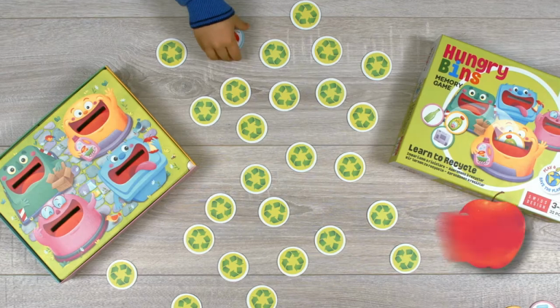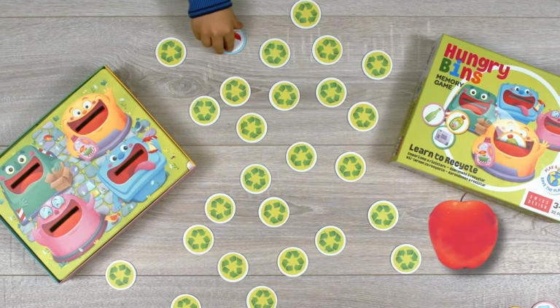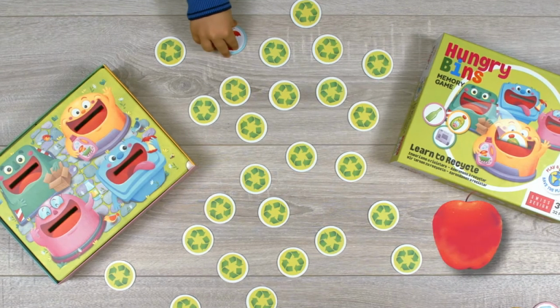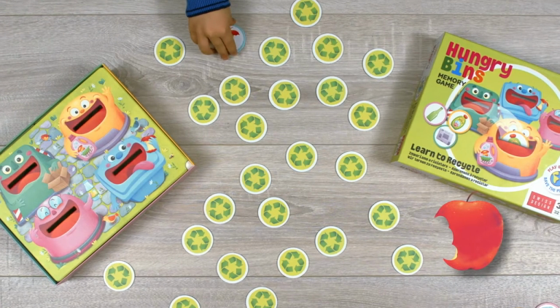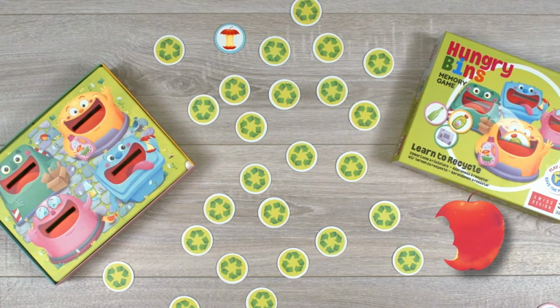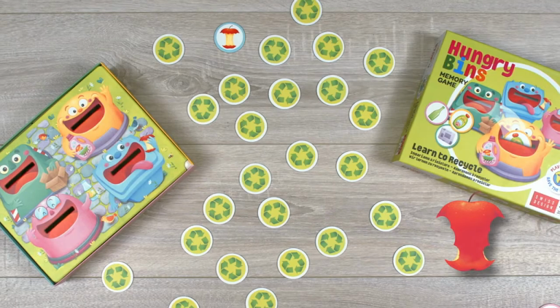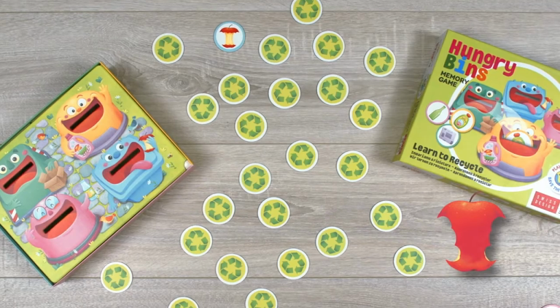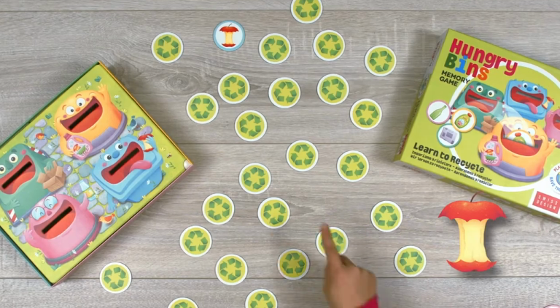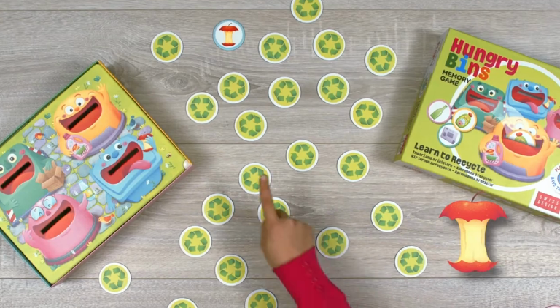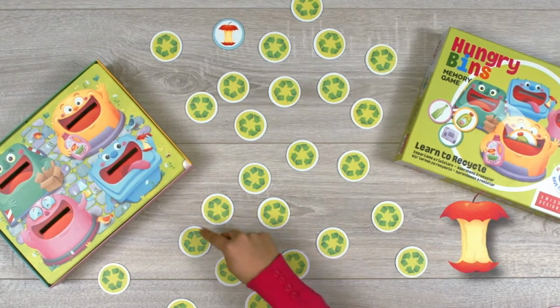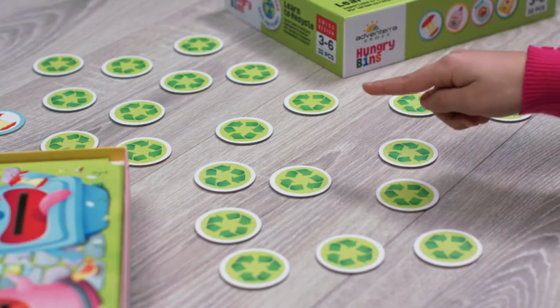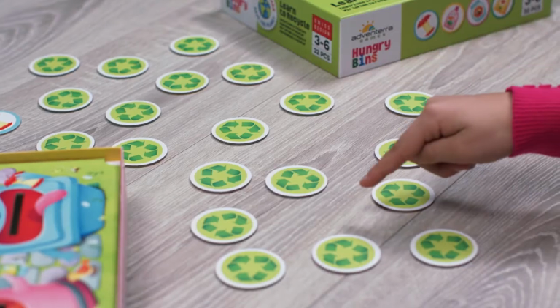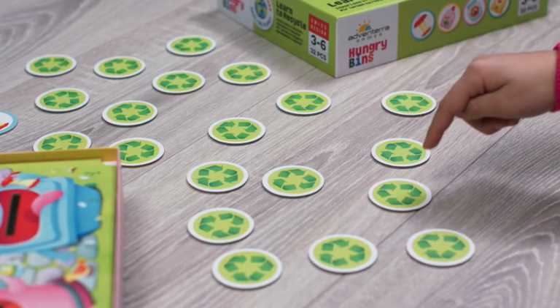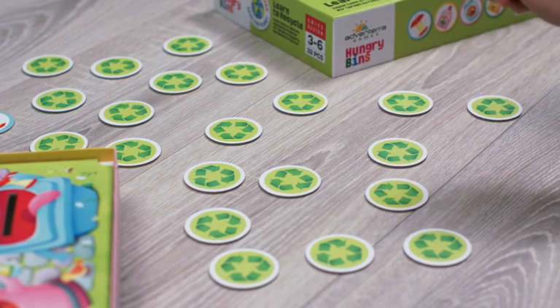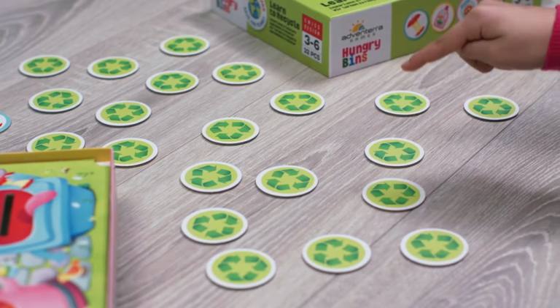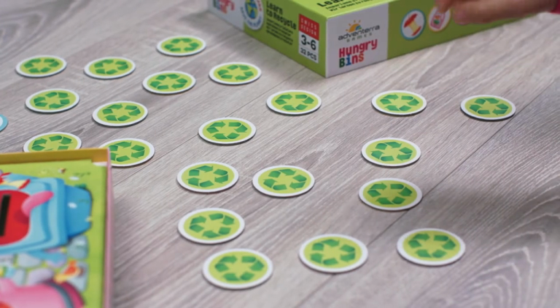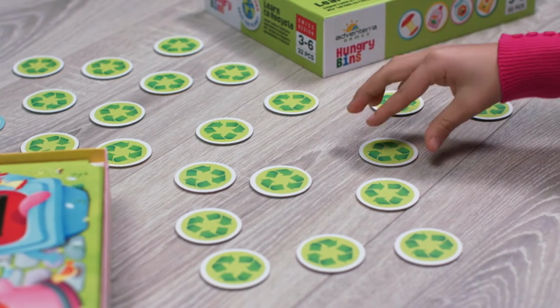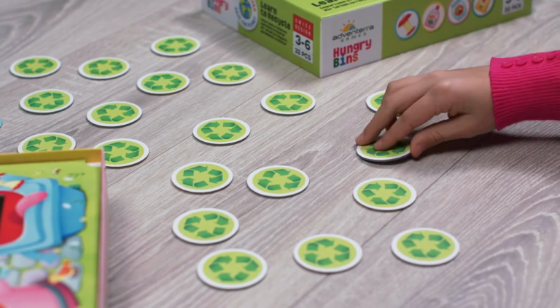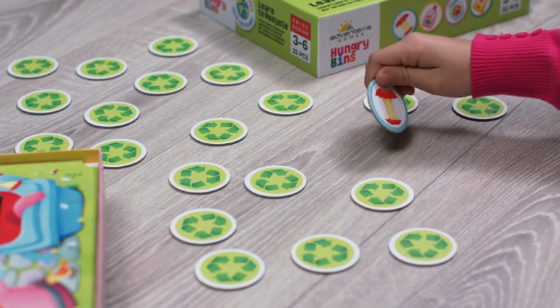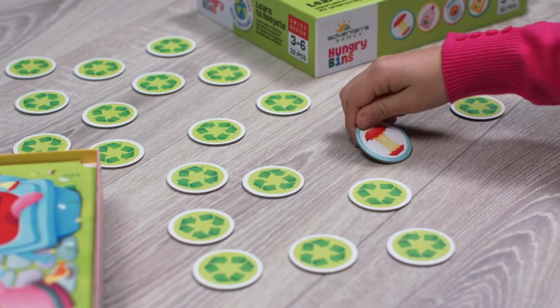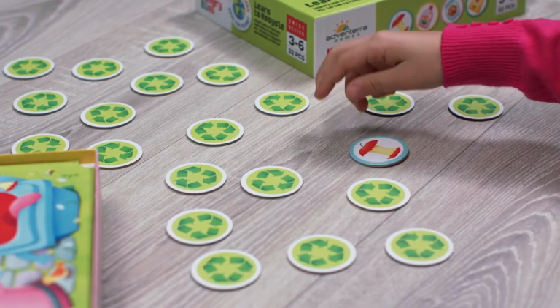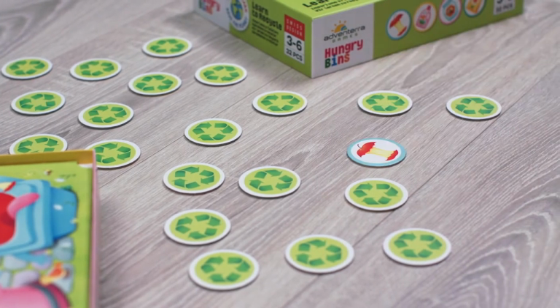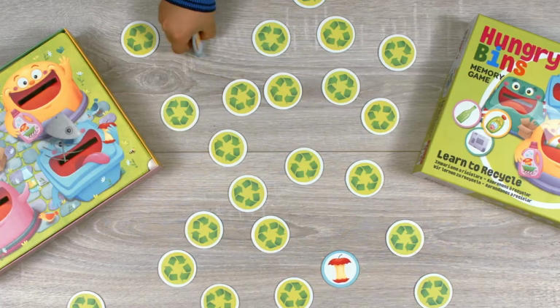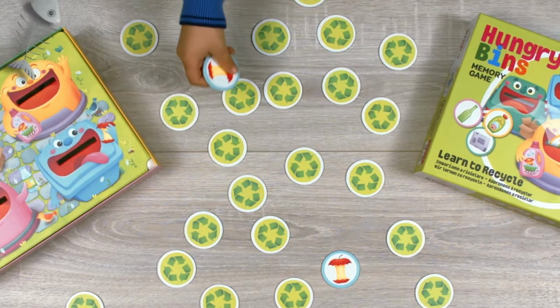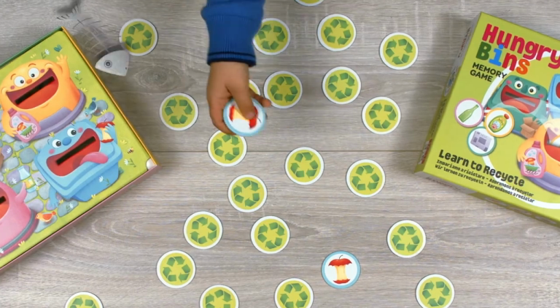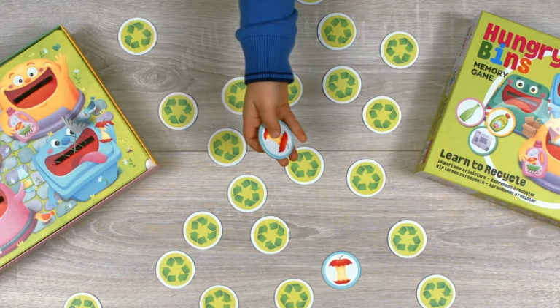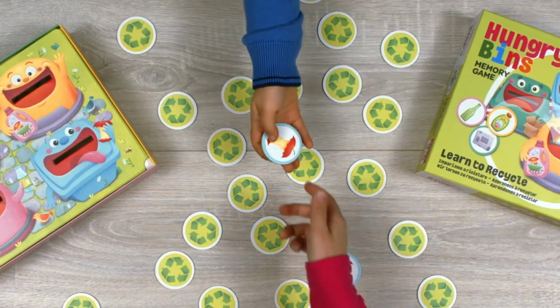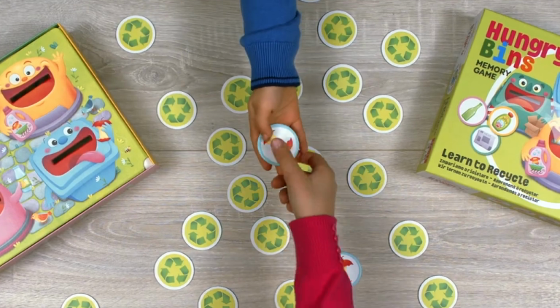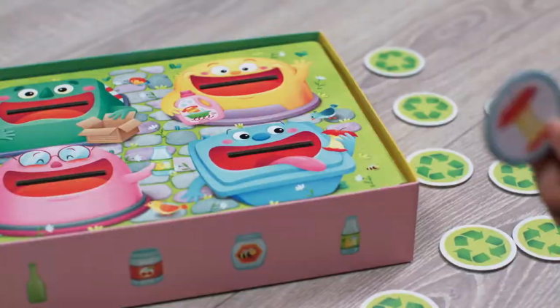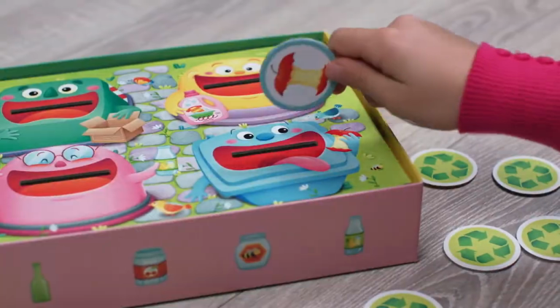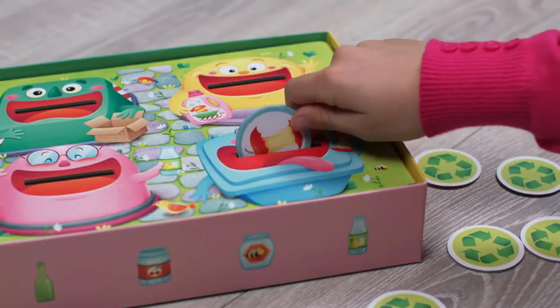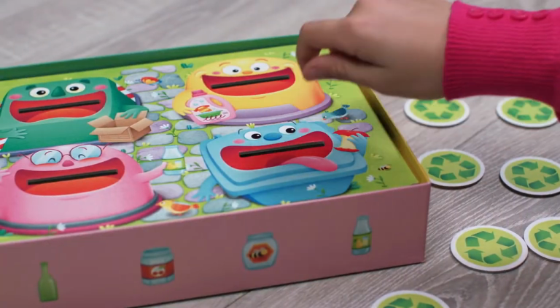Hungry Bins helps children to develop their memory, discover the different types of waste, and learn about composting and recycling.